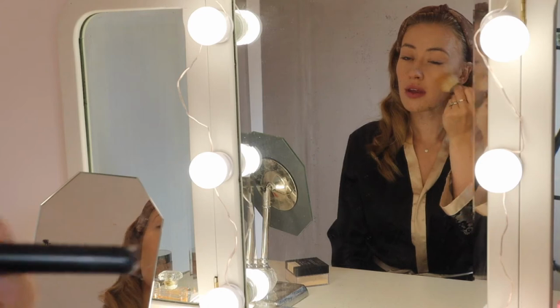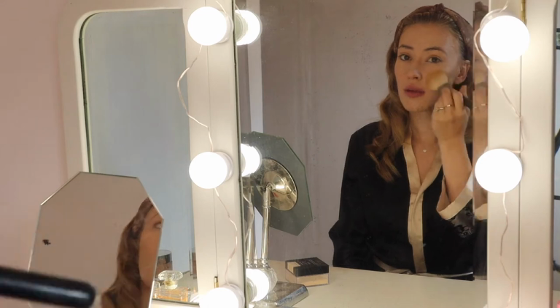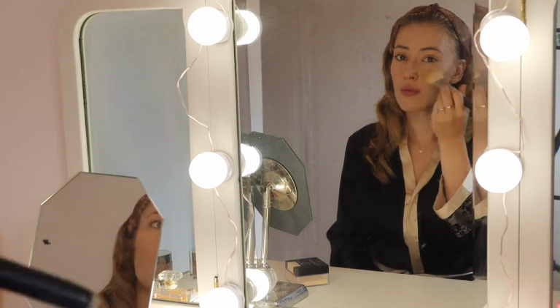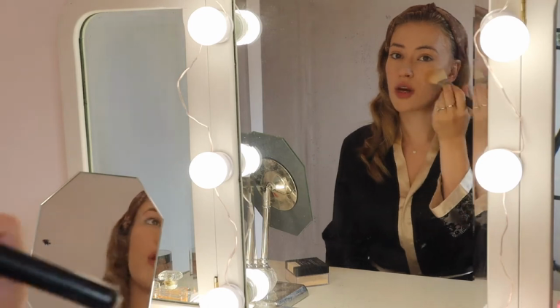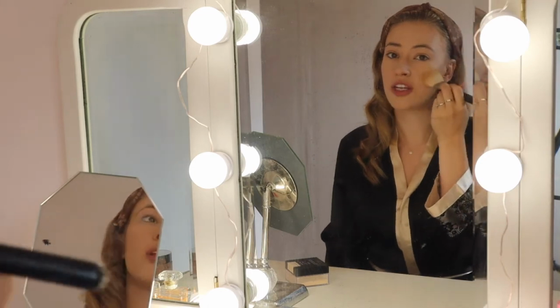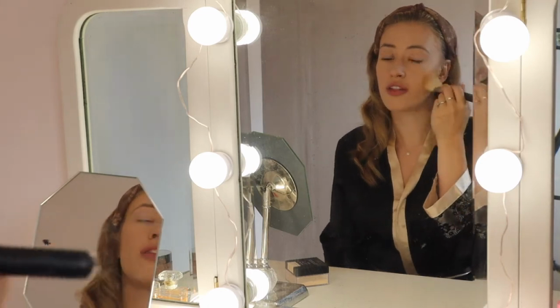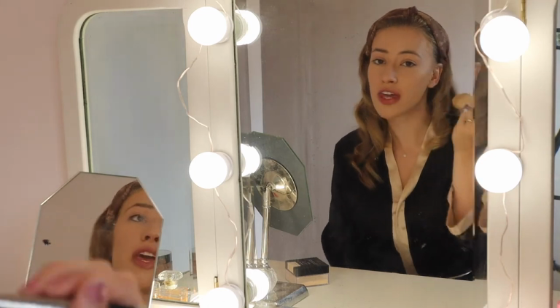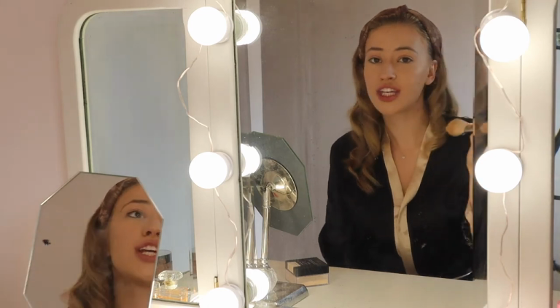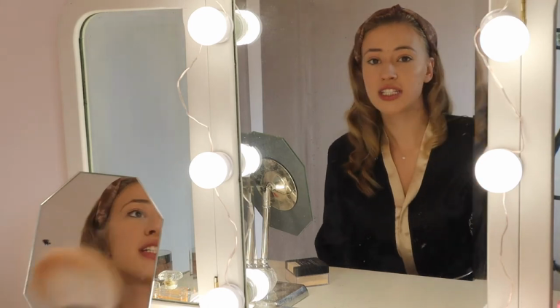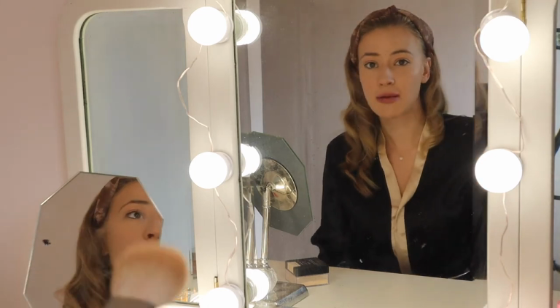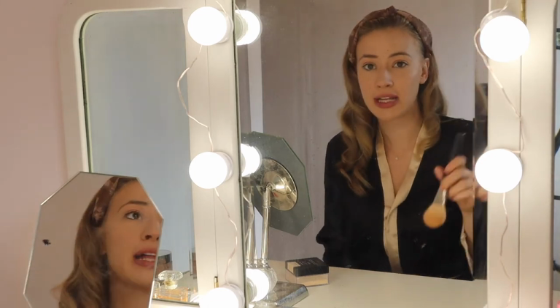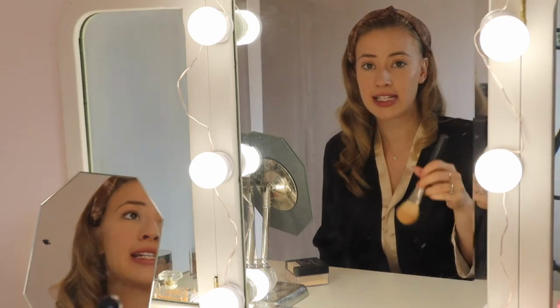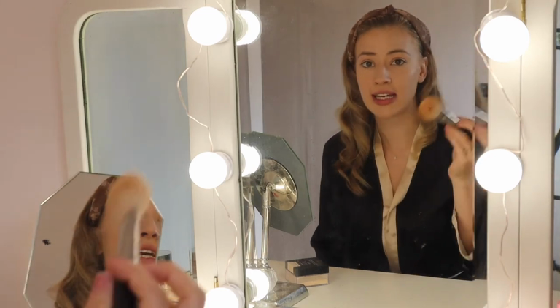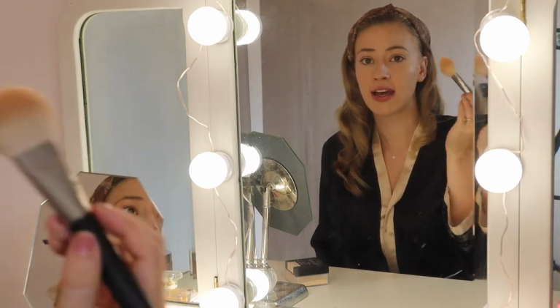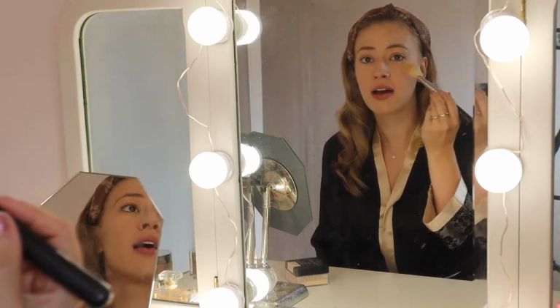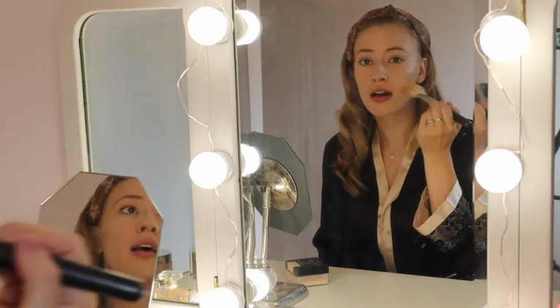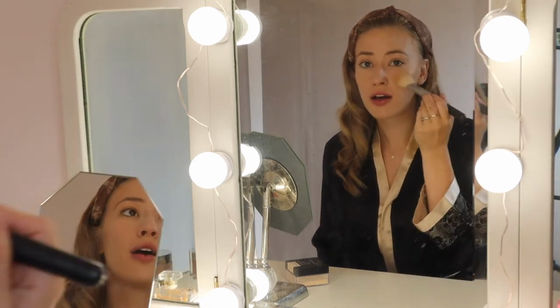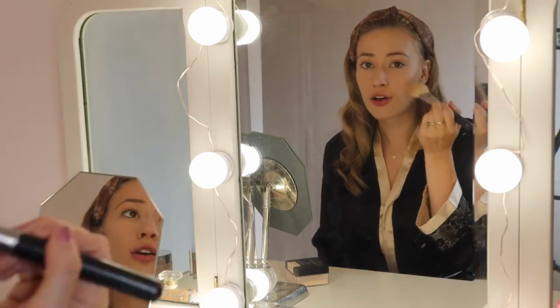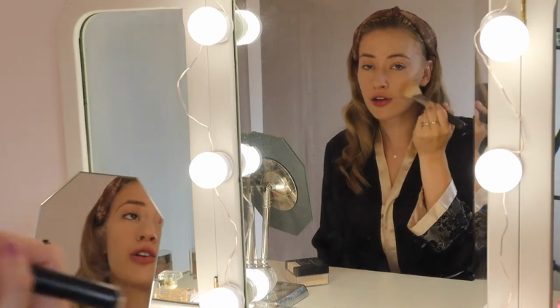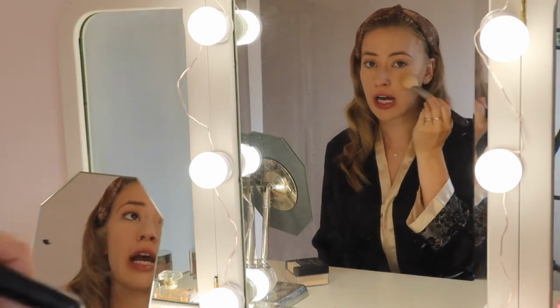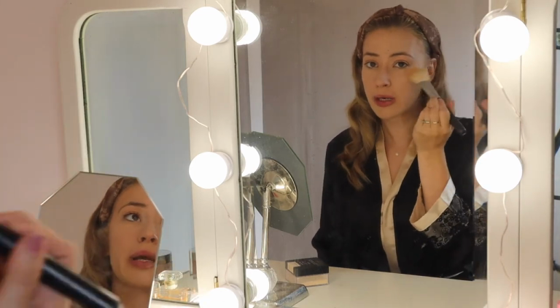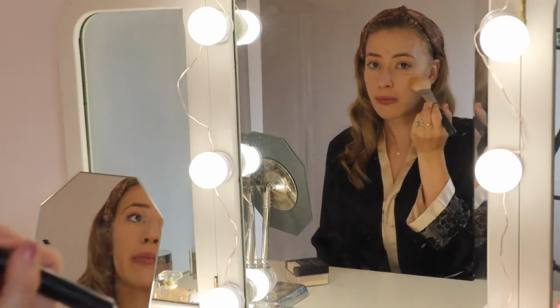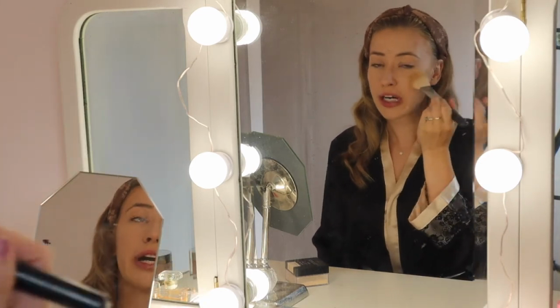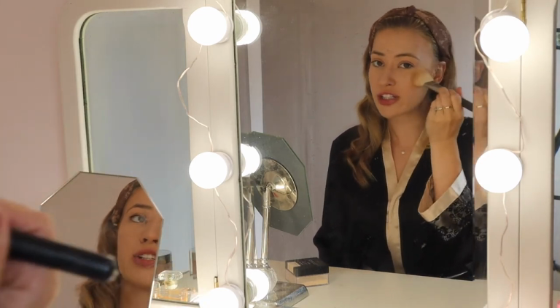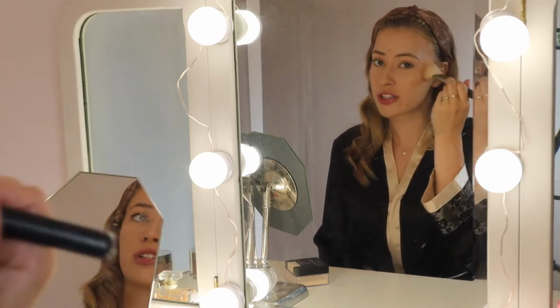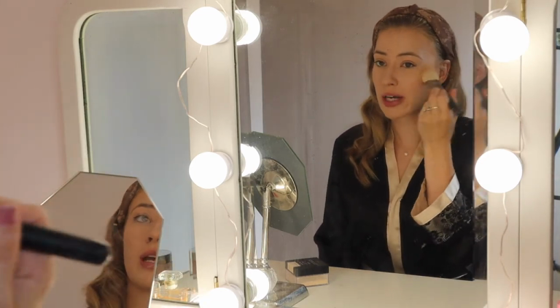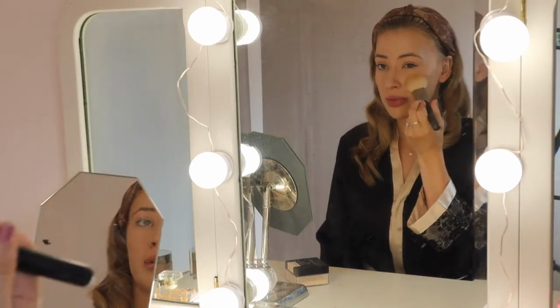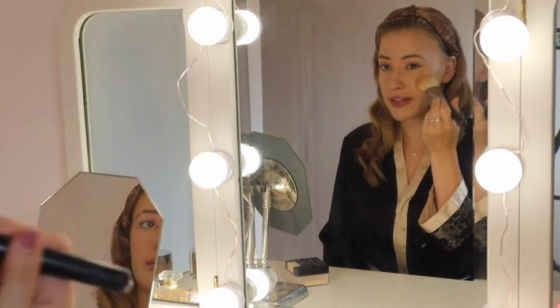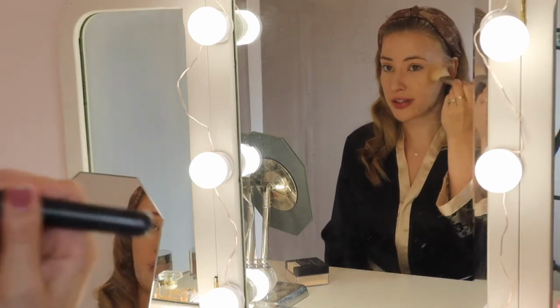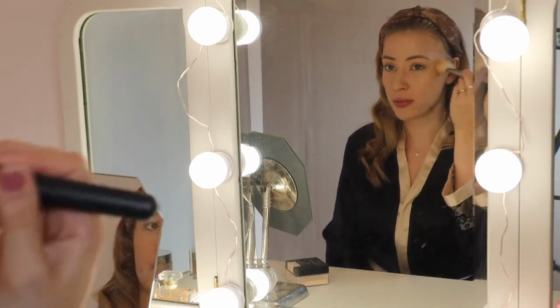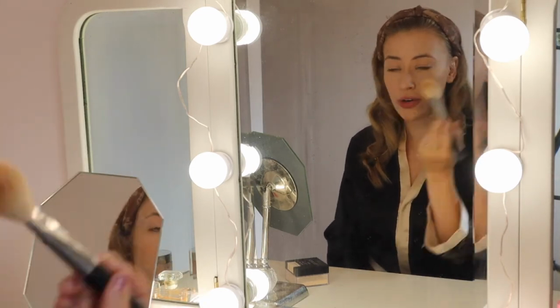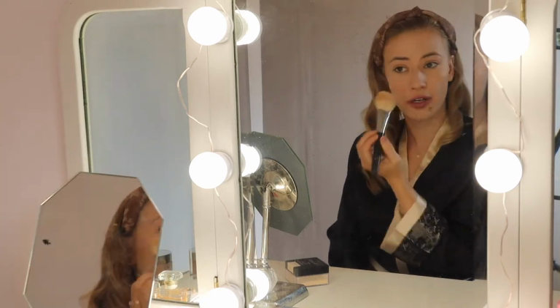When you think you're done blending, grab your brush and blend some more.